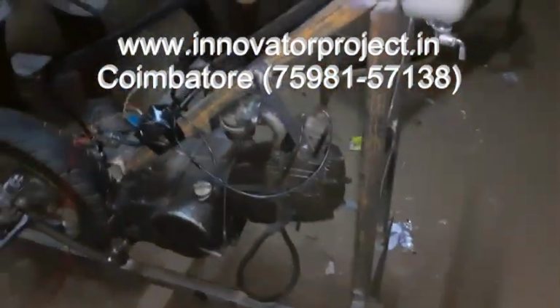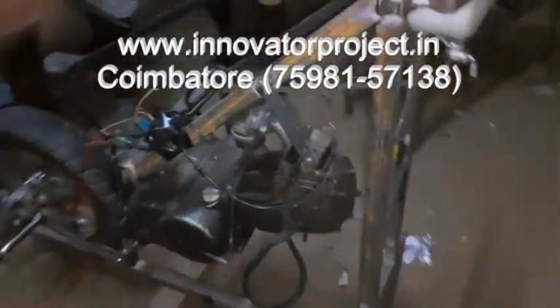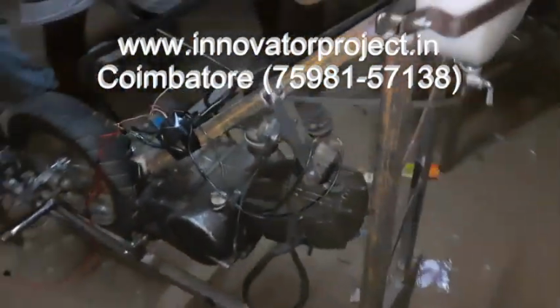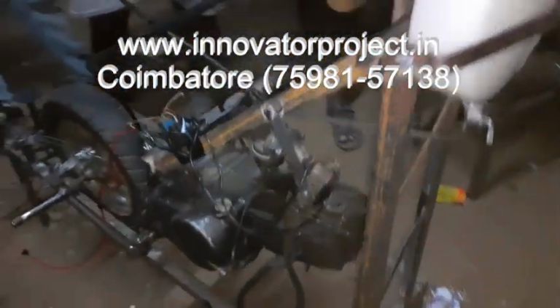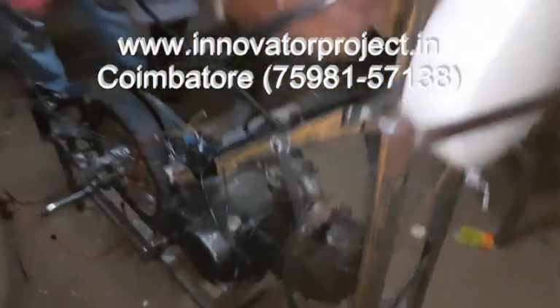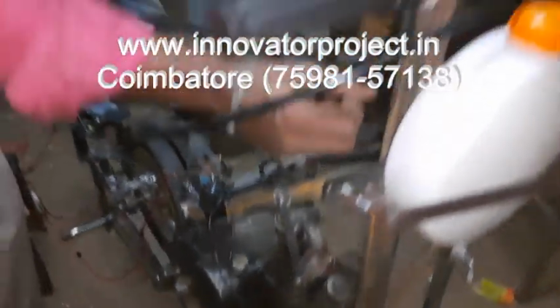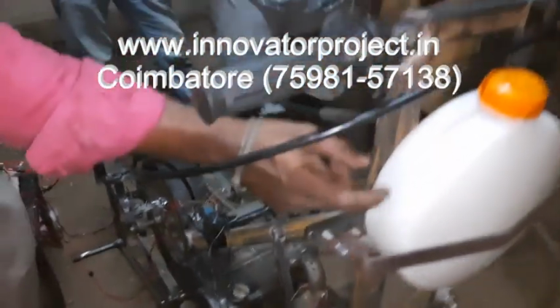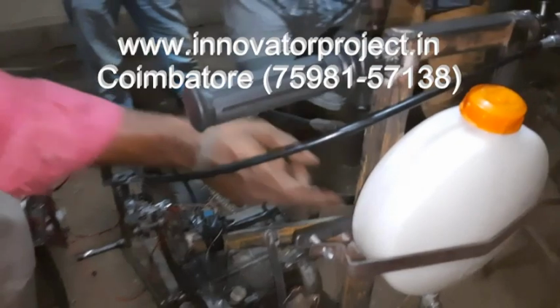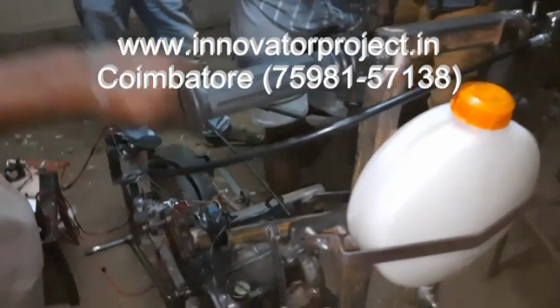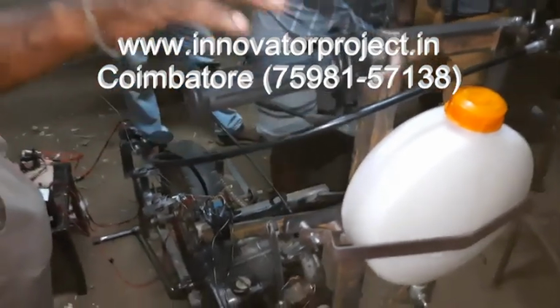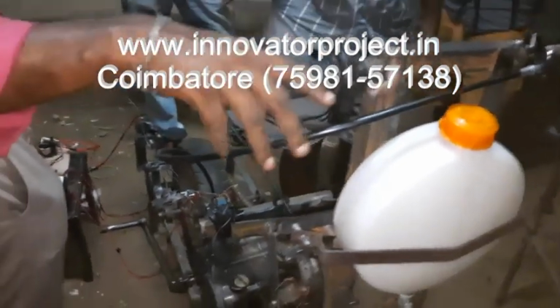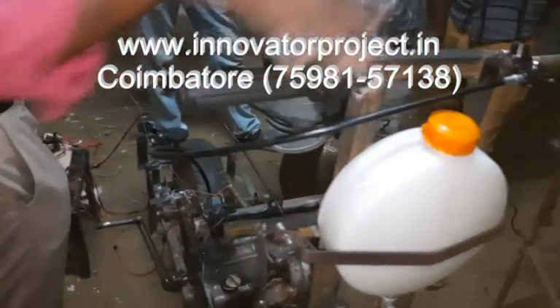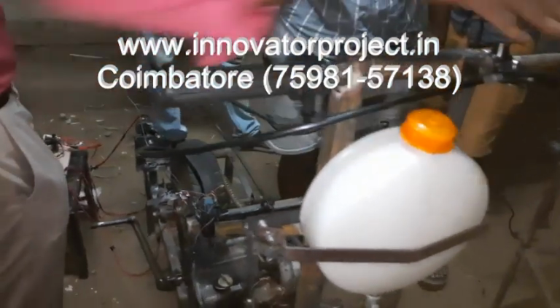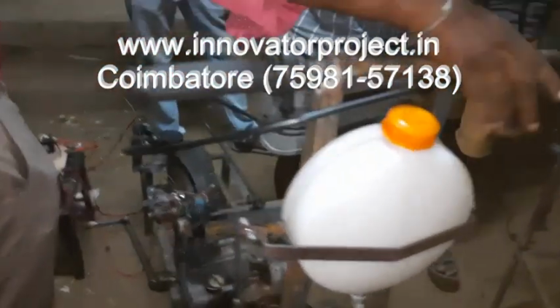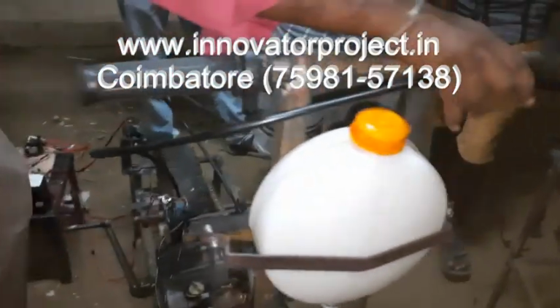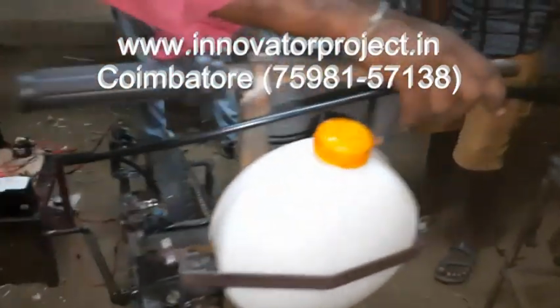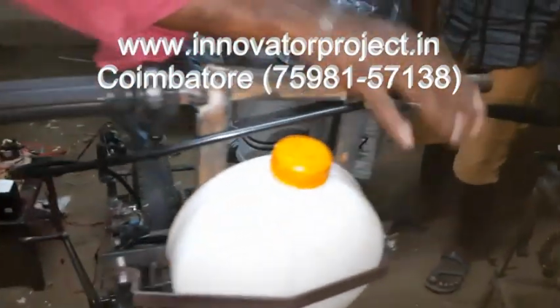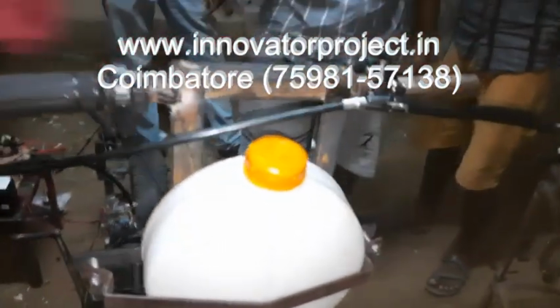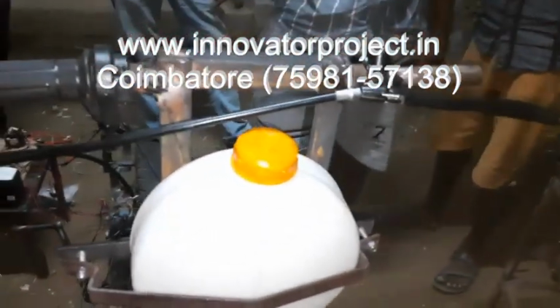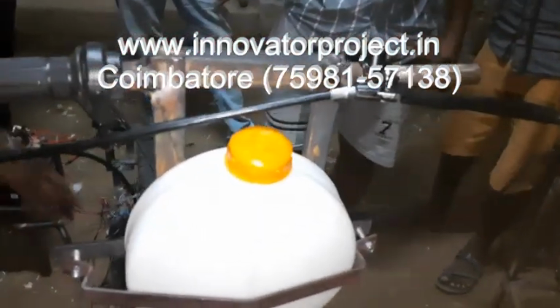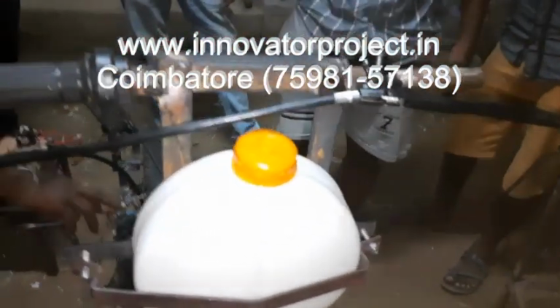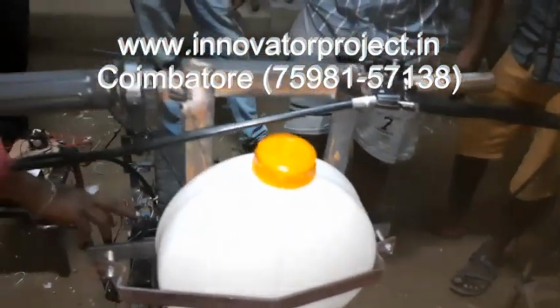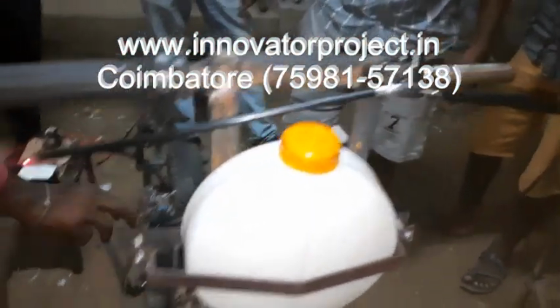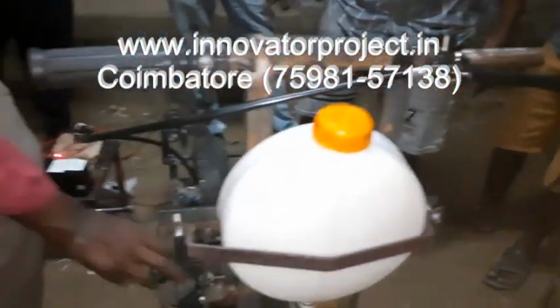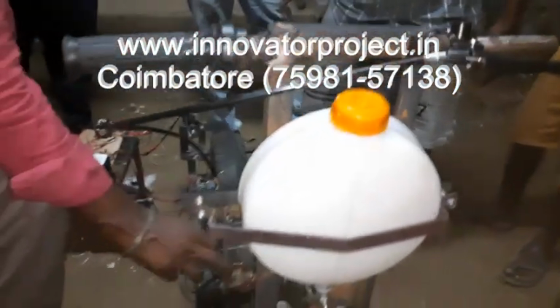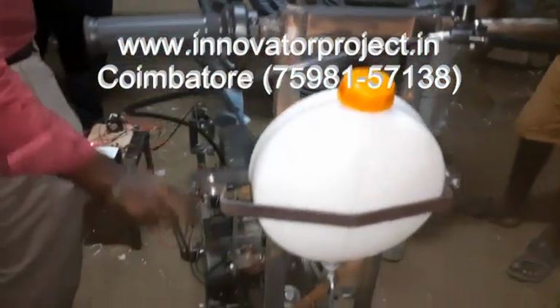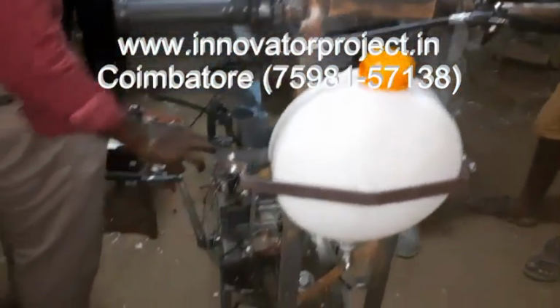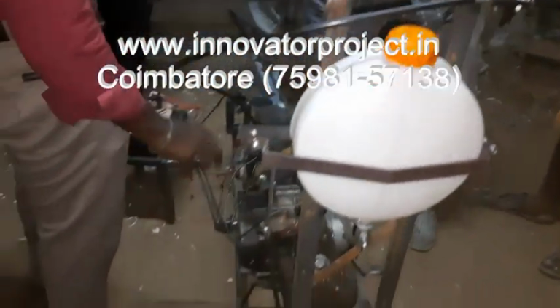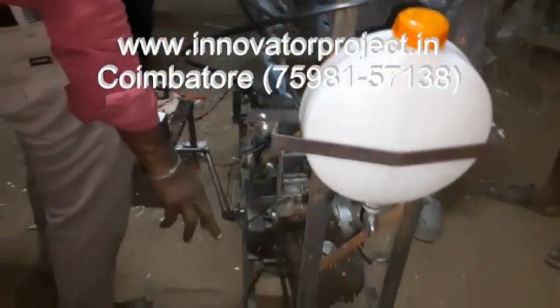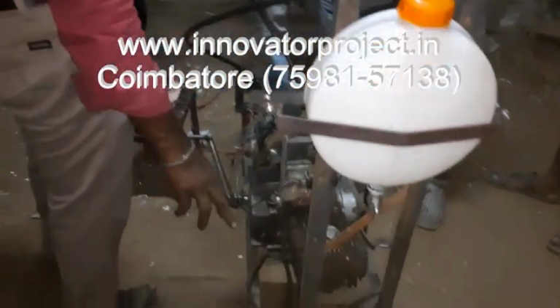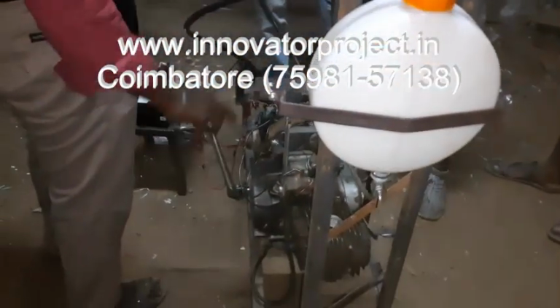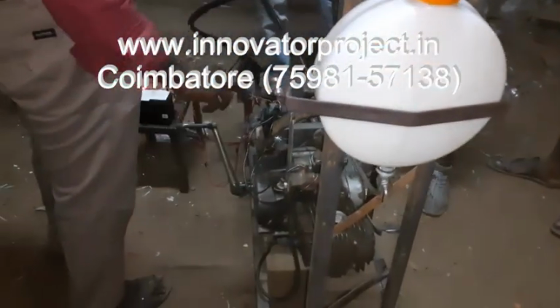This is the petrol tank. This is the ignition coil for sparking the petrol.